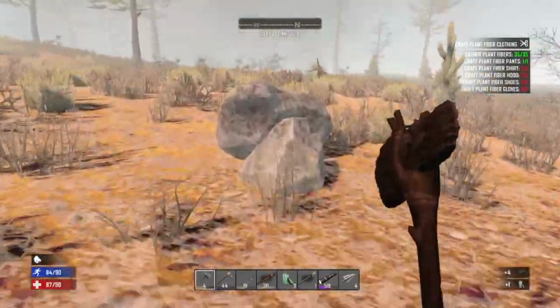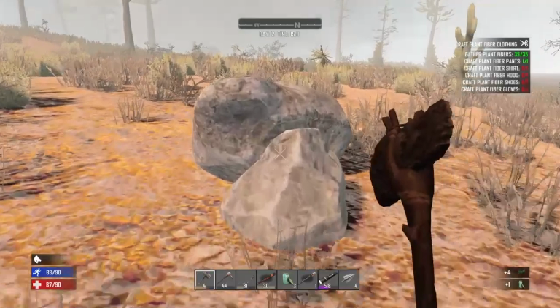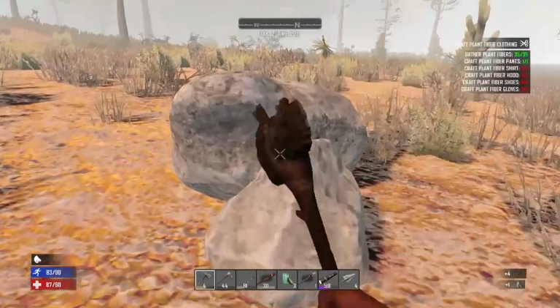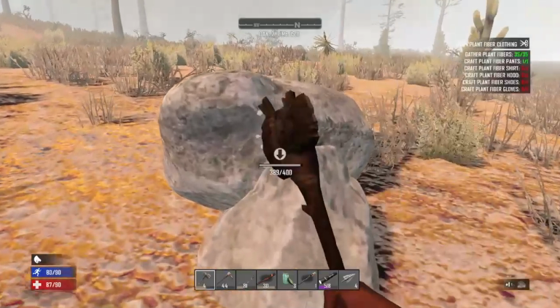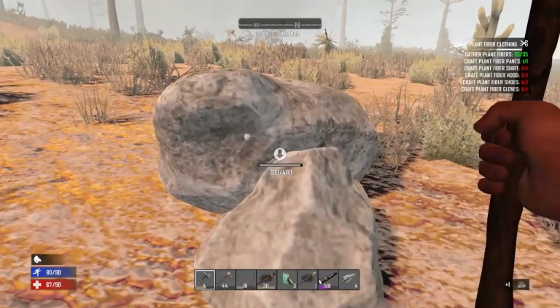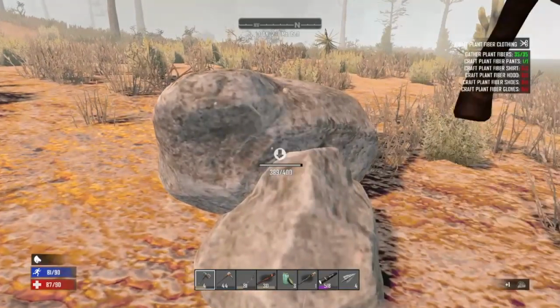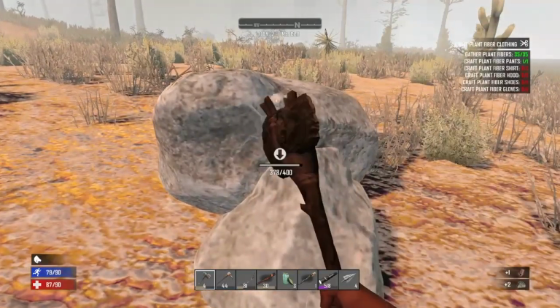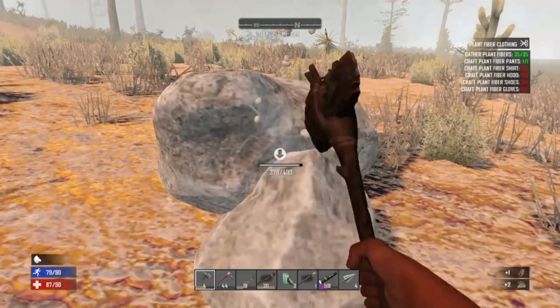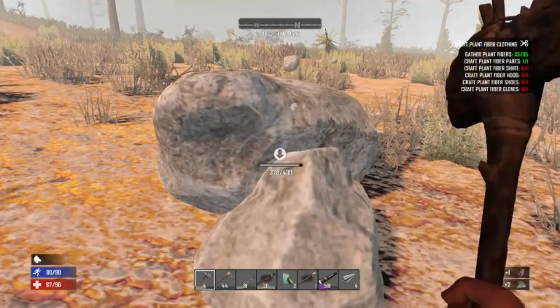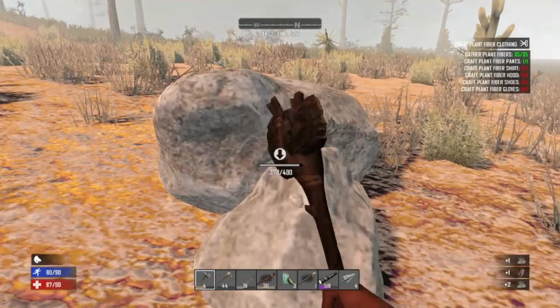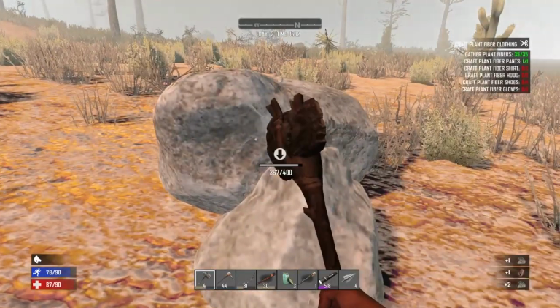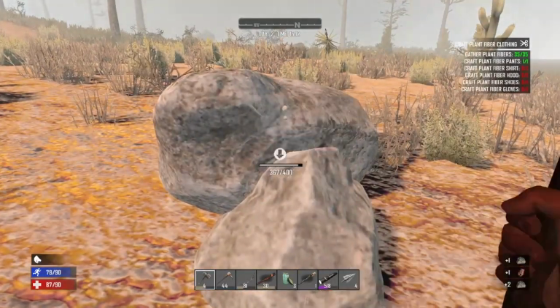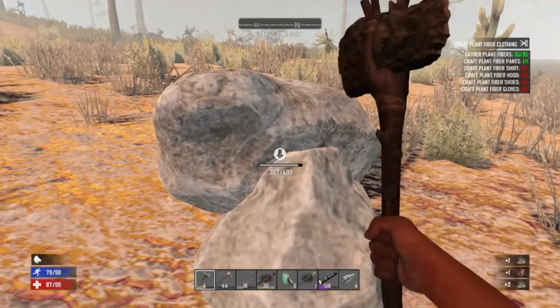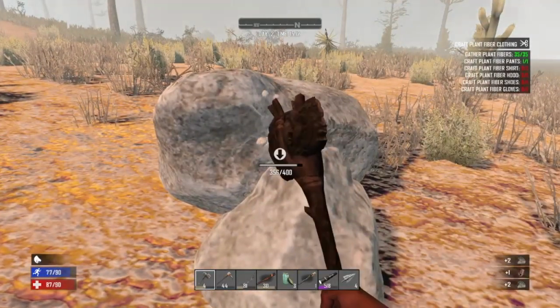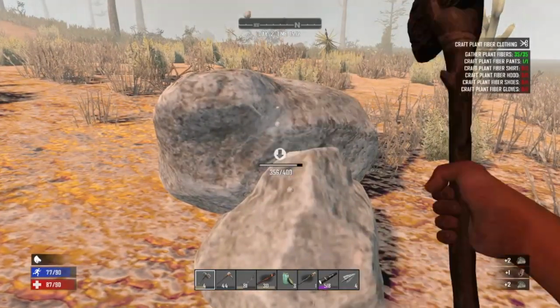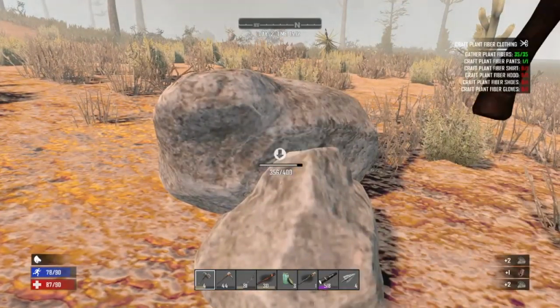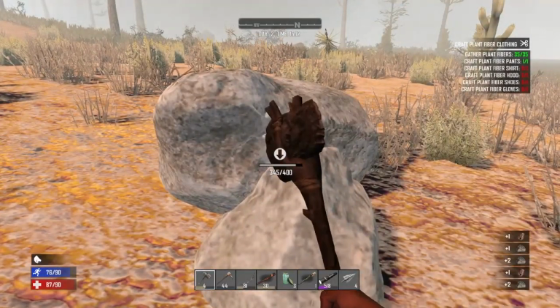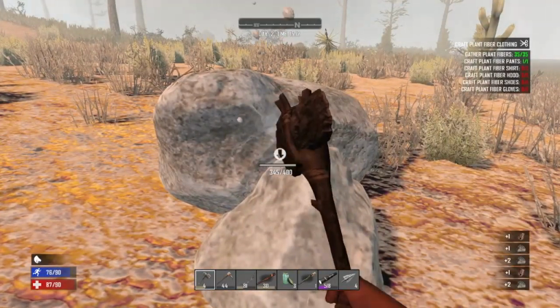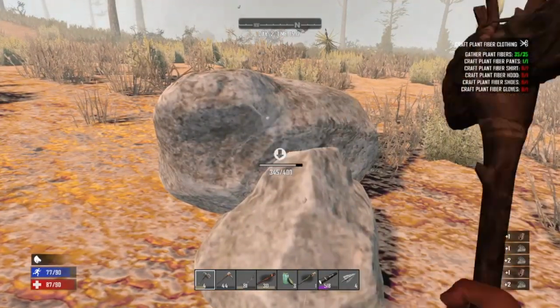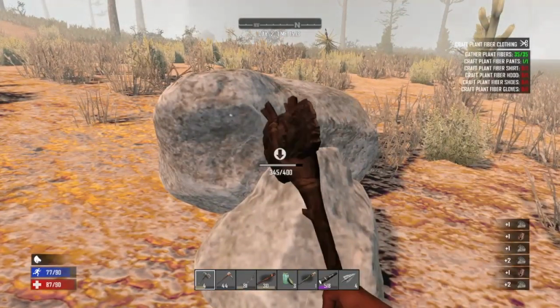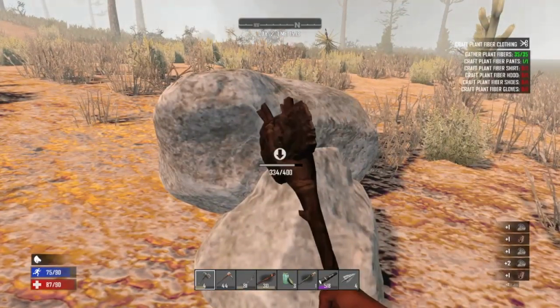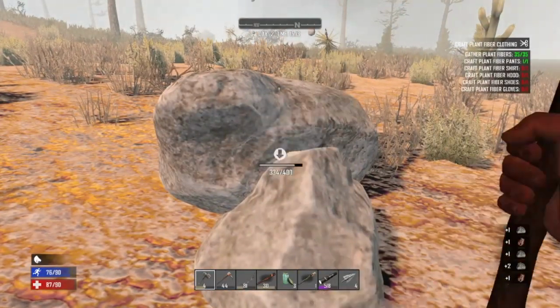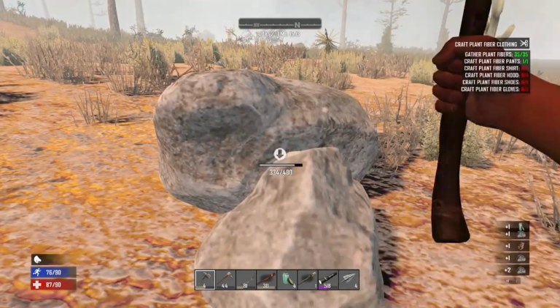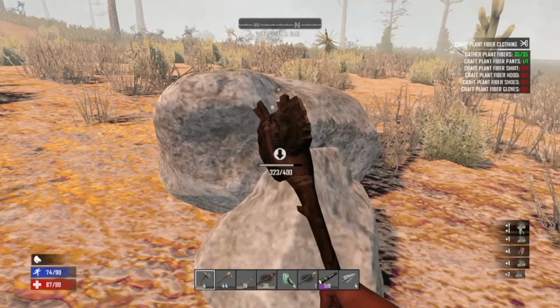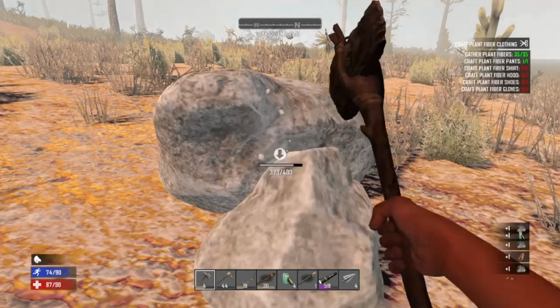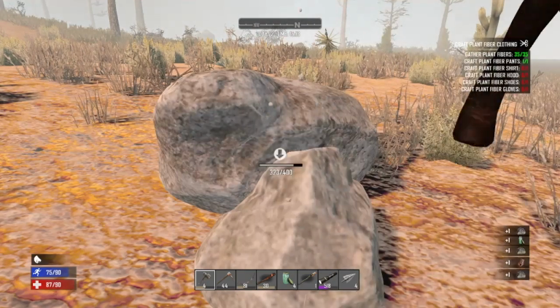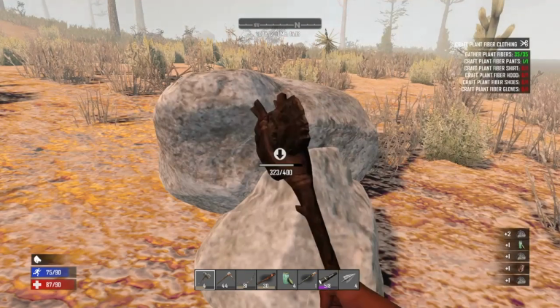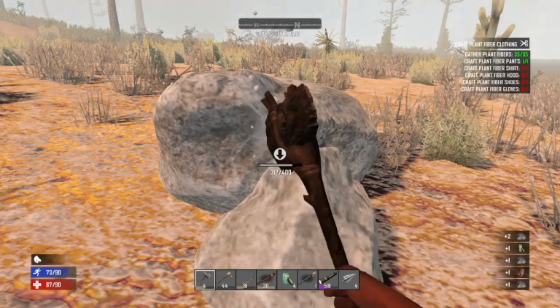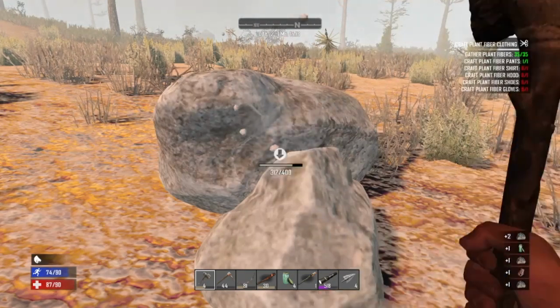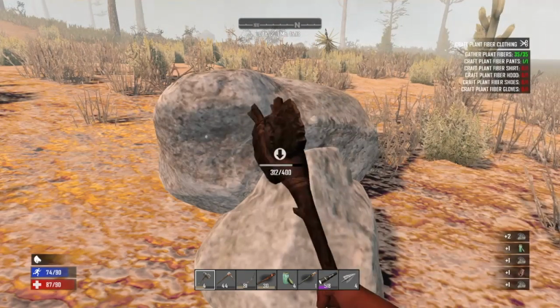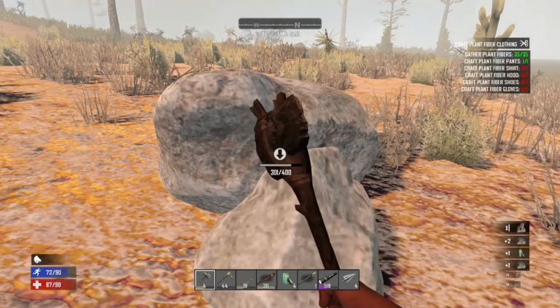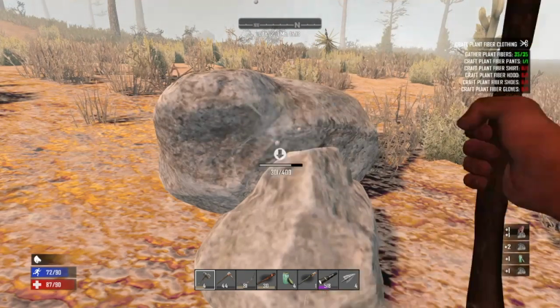And there's stone here too. So now you're getting stone as well, and iron from the medium boulders.